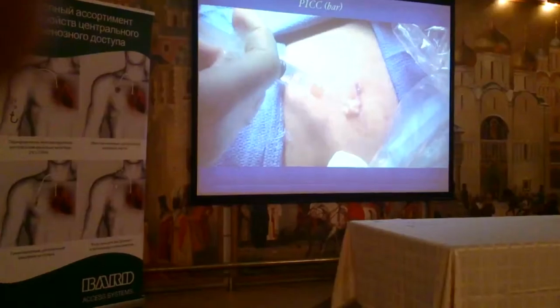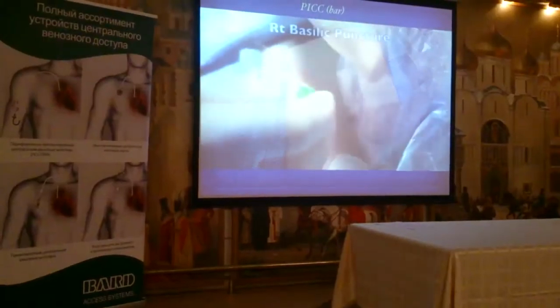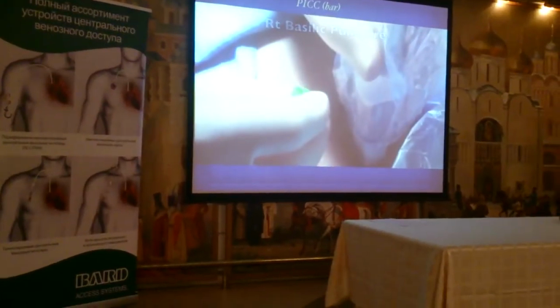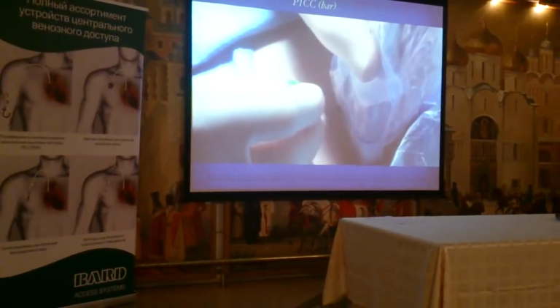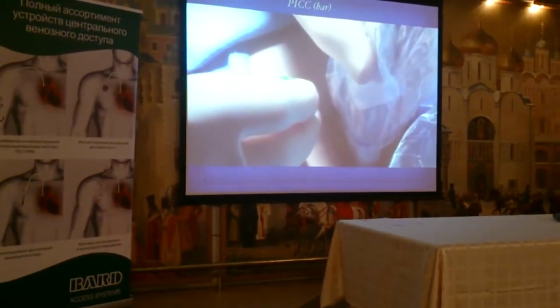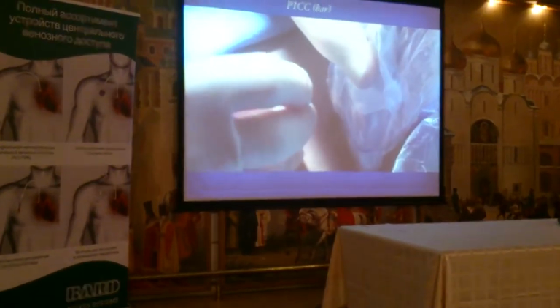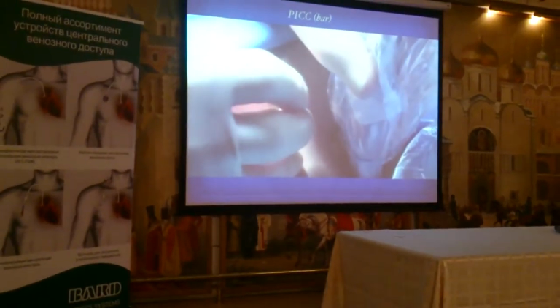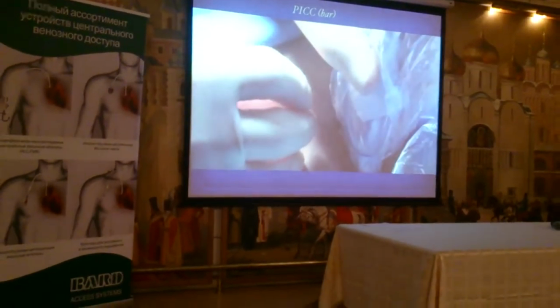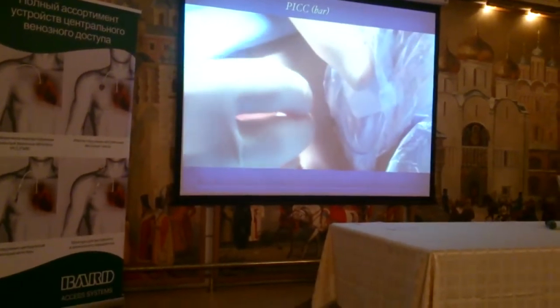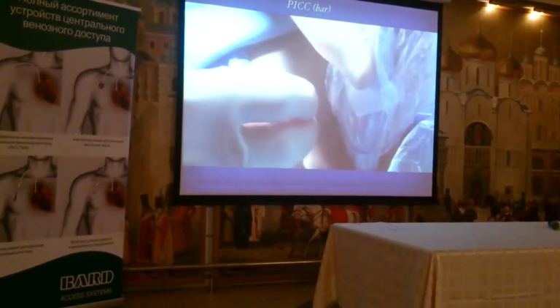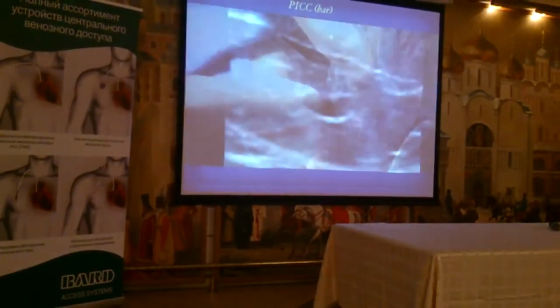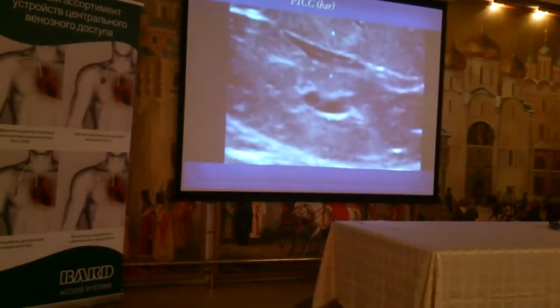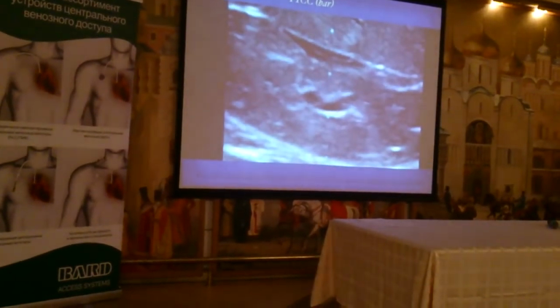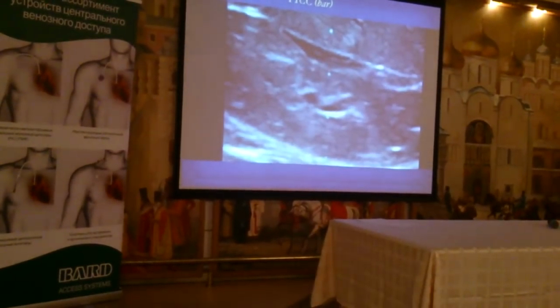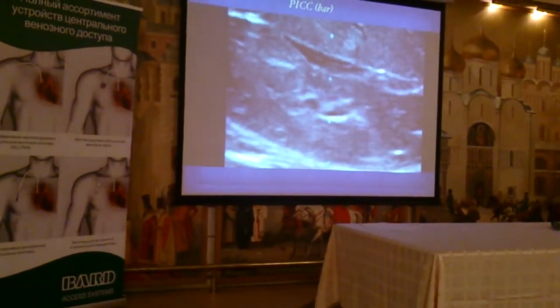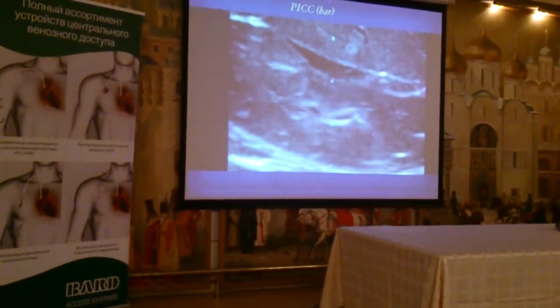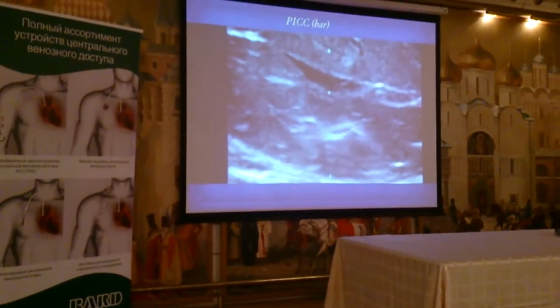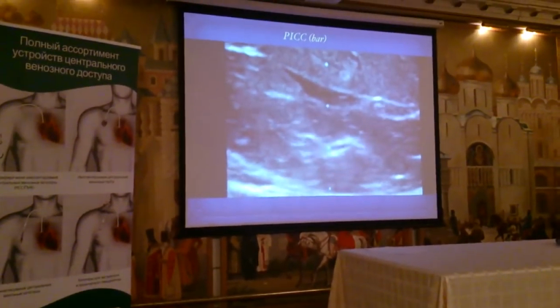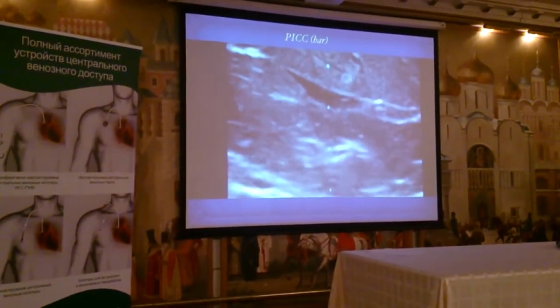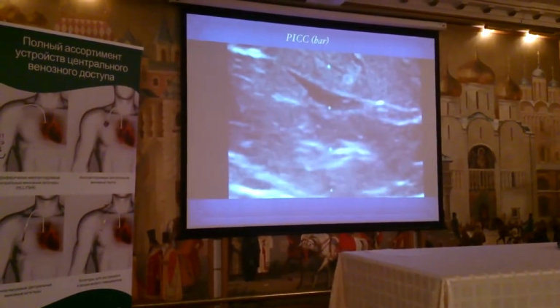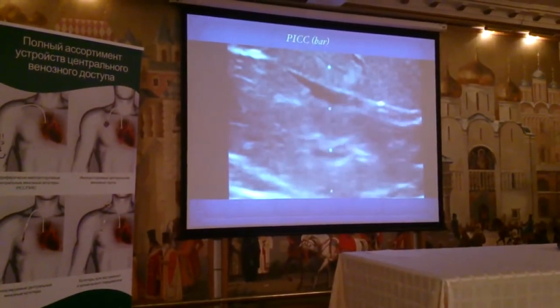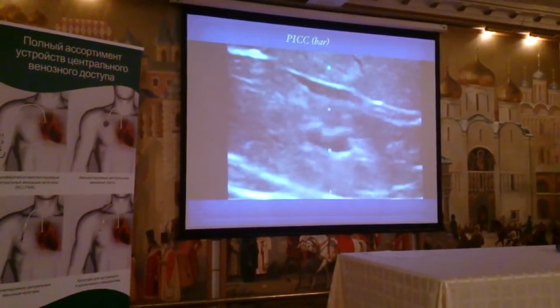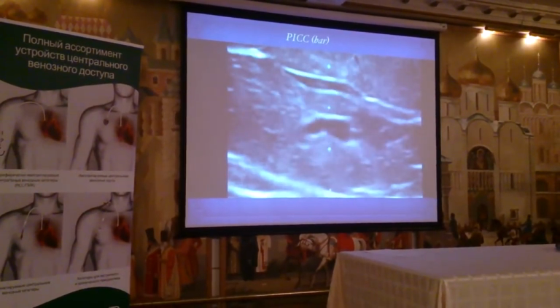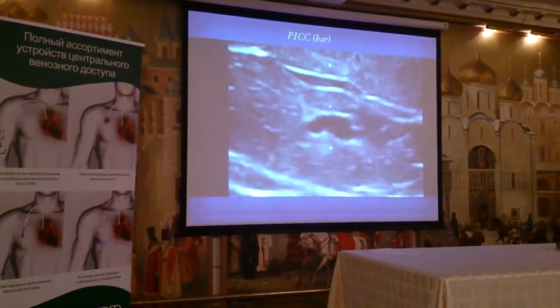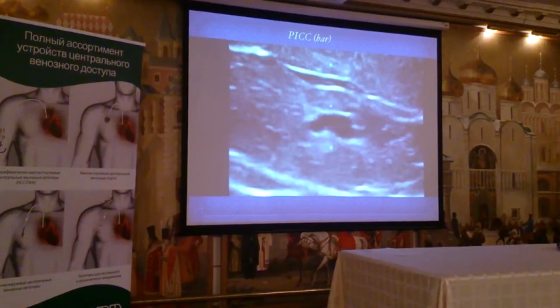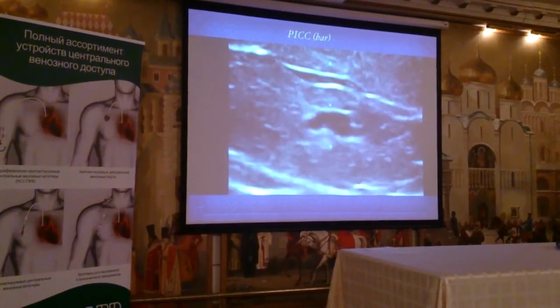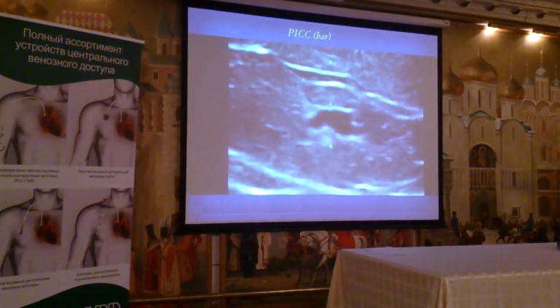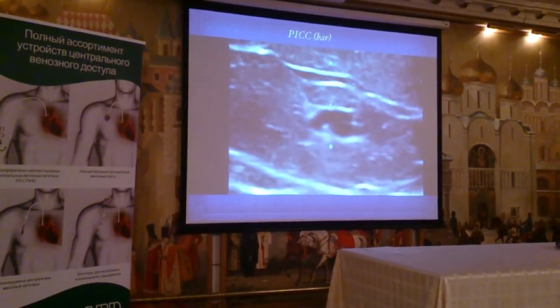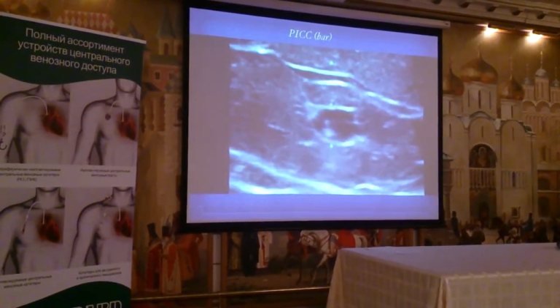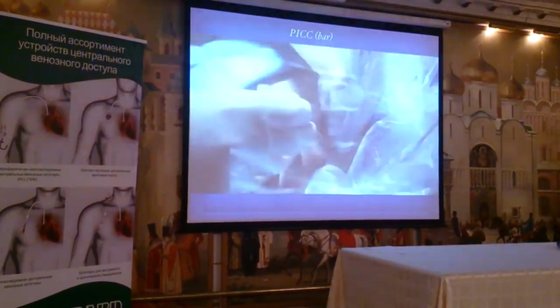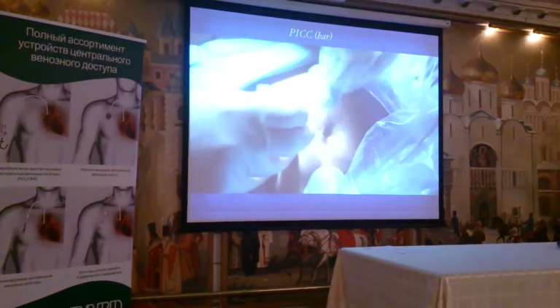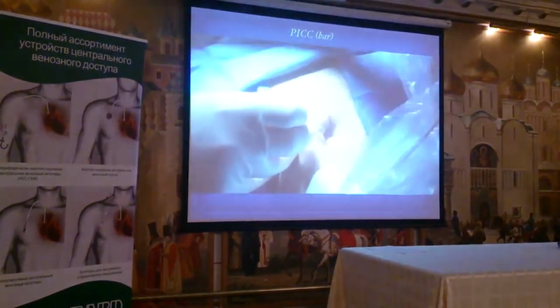This is our local anesthetic. We're puncturing out of plane into a circle — a double wall puncture.